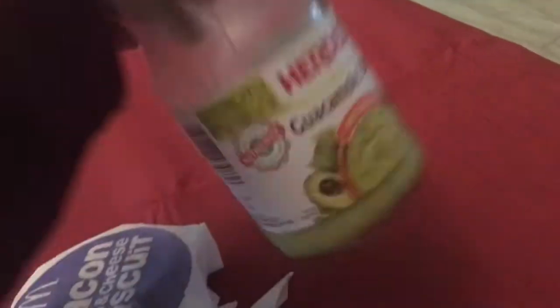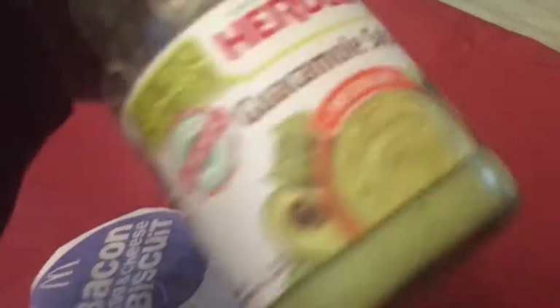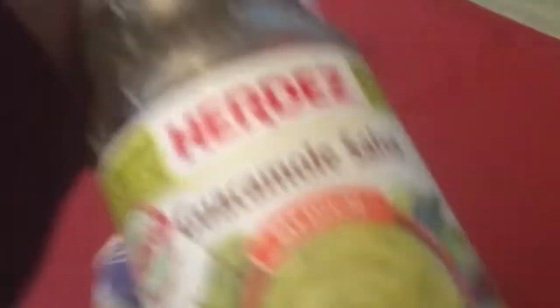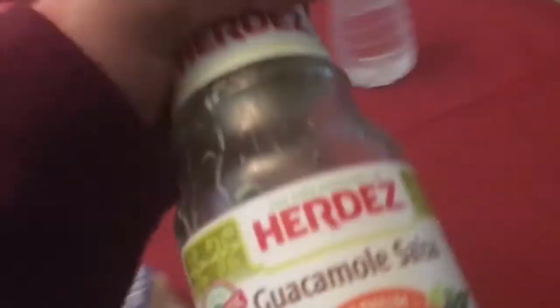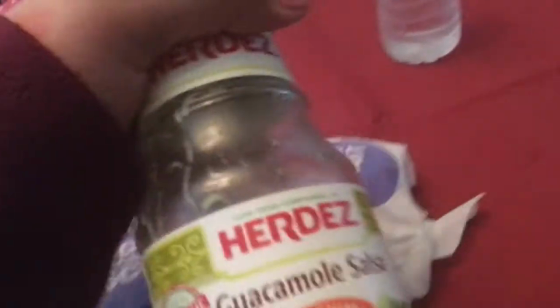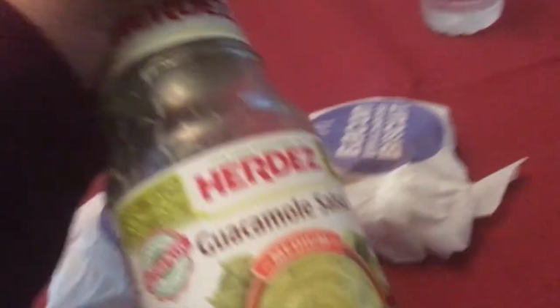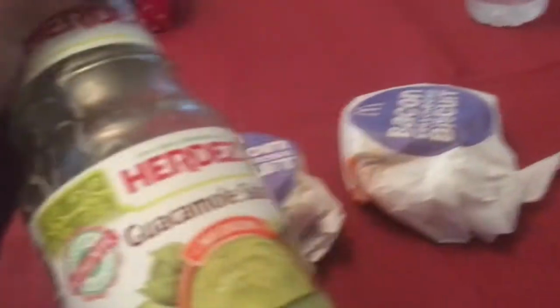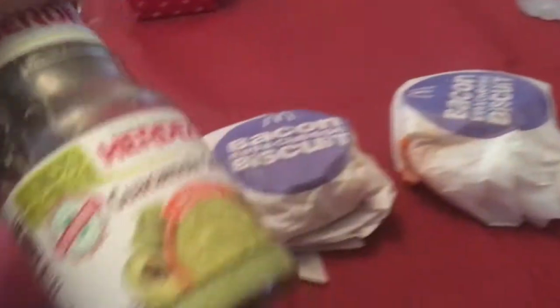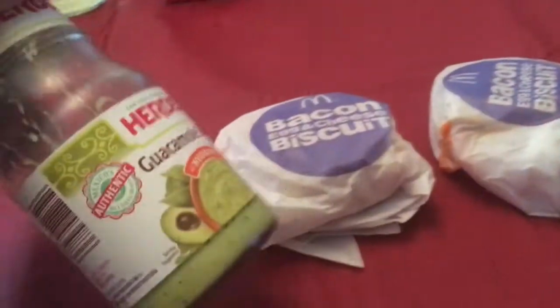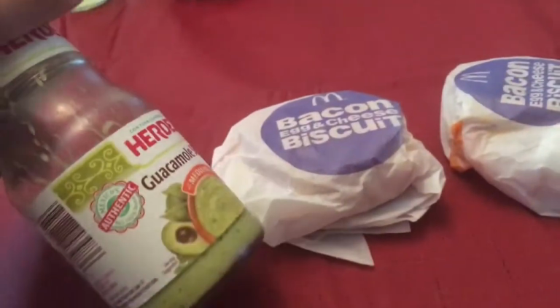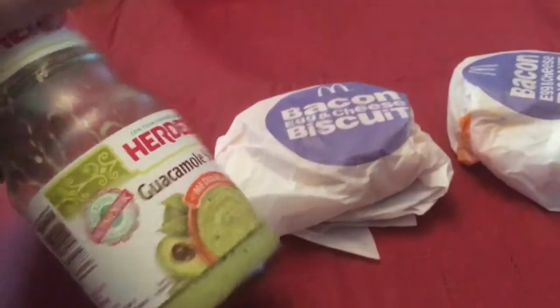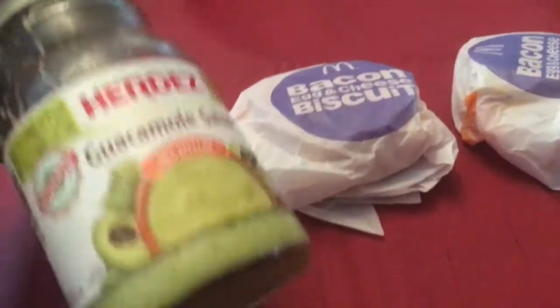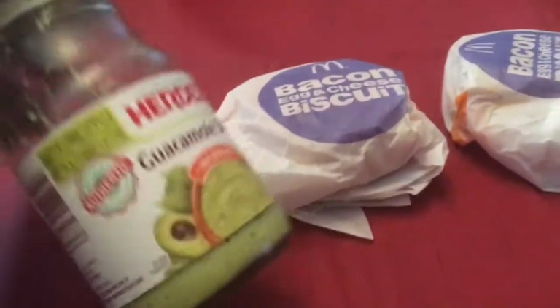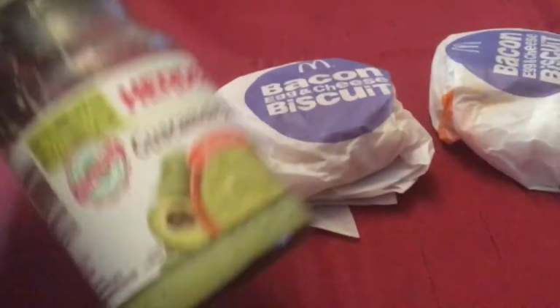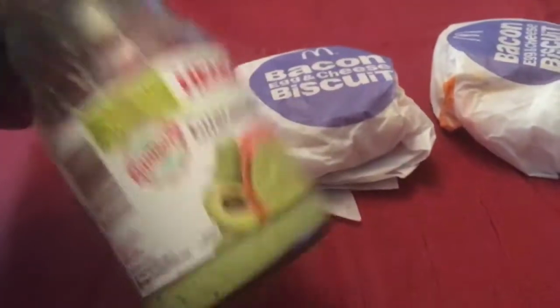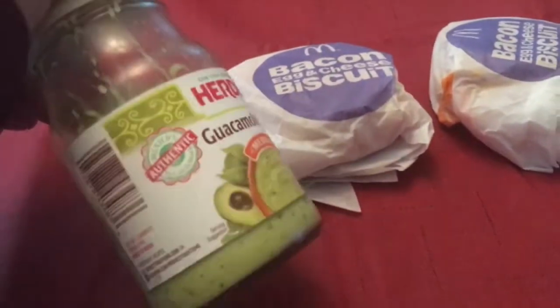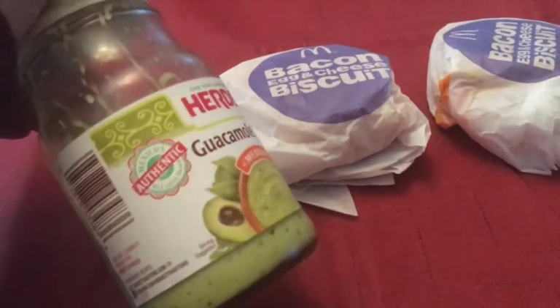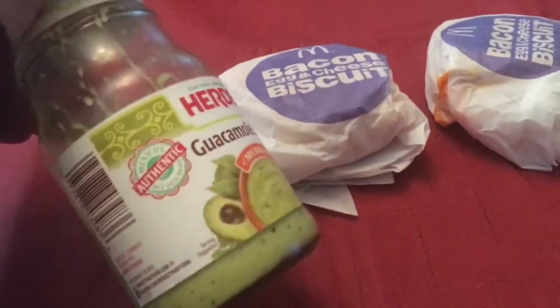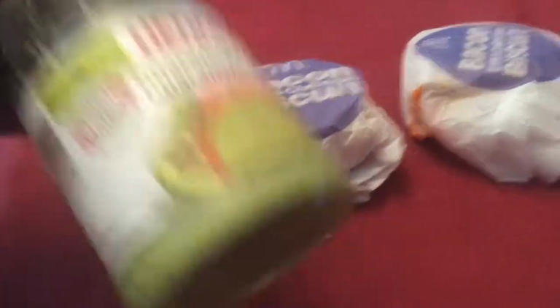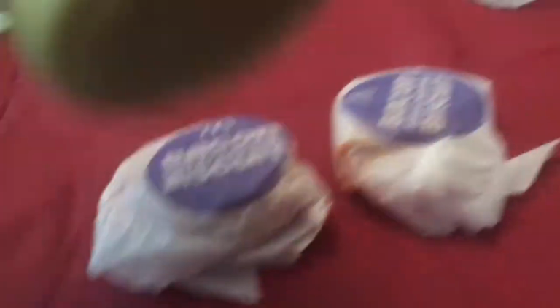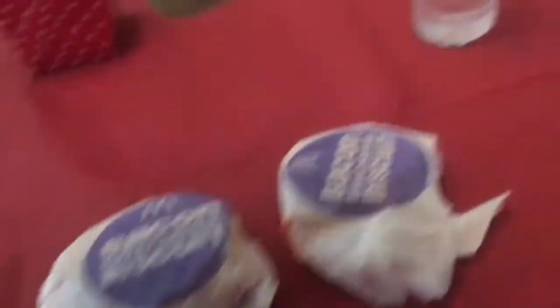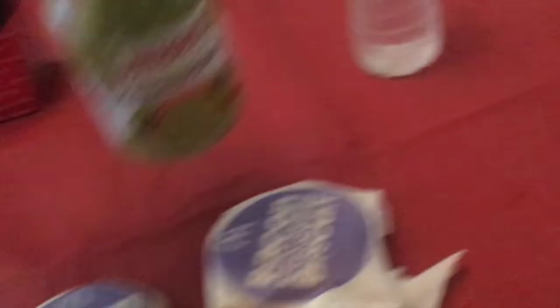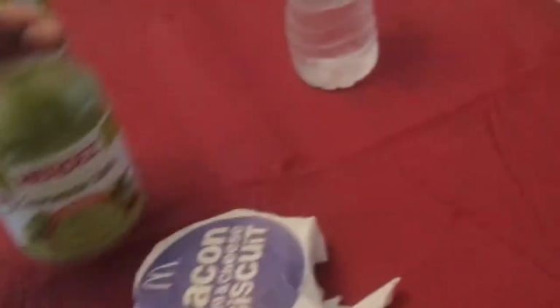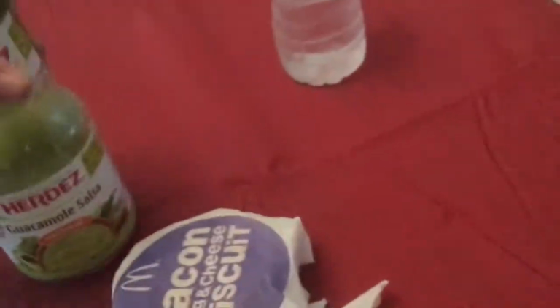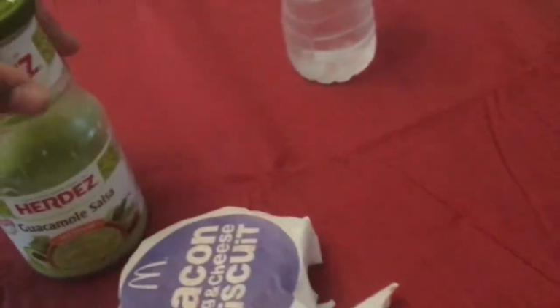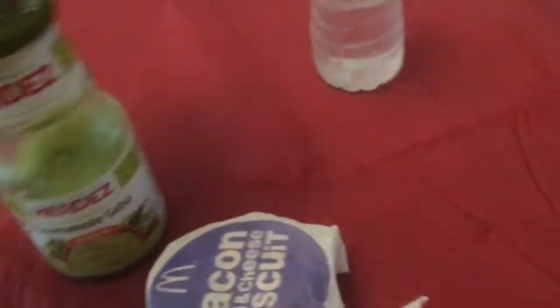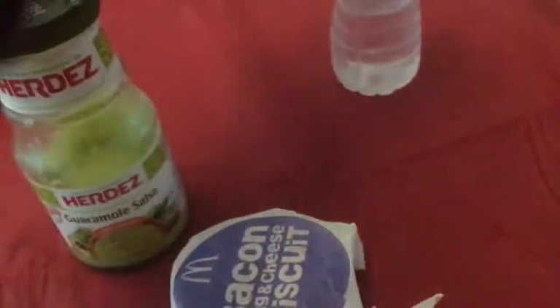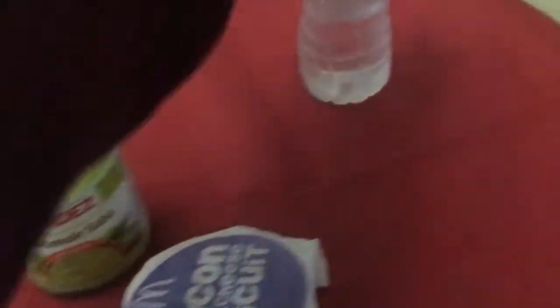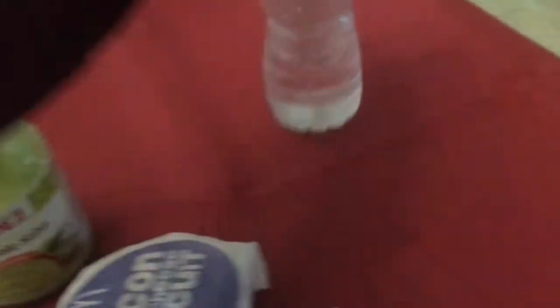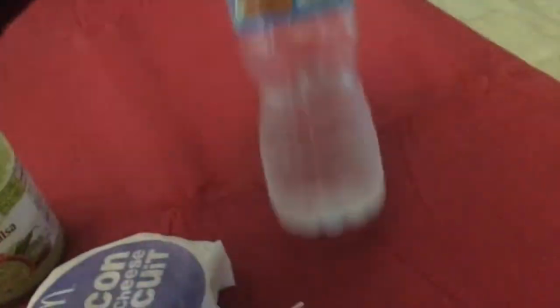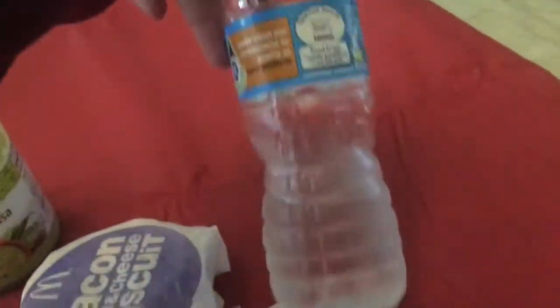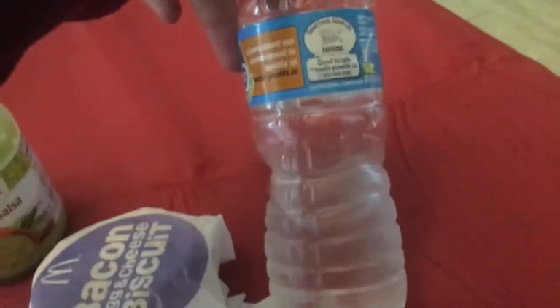I just got two bacon egg and cheese biscuits with this sauce, so I'm gonna try this out. I don't know if it's gonna taste good, but yeah, and I got some water too.